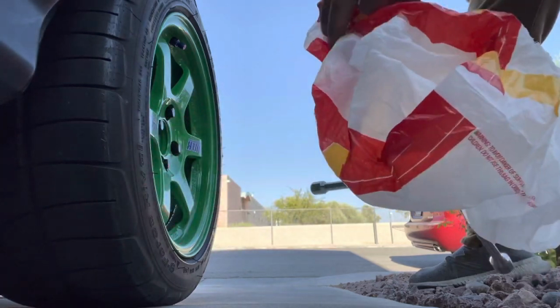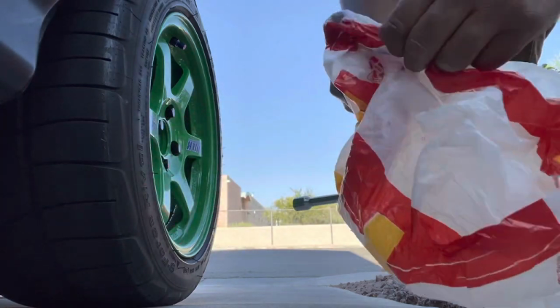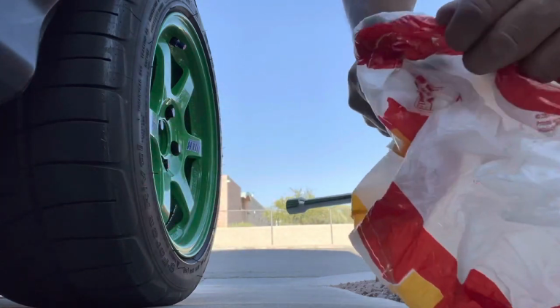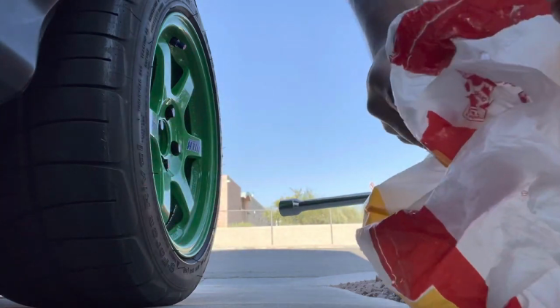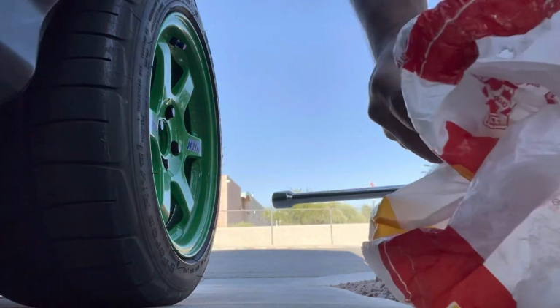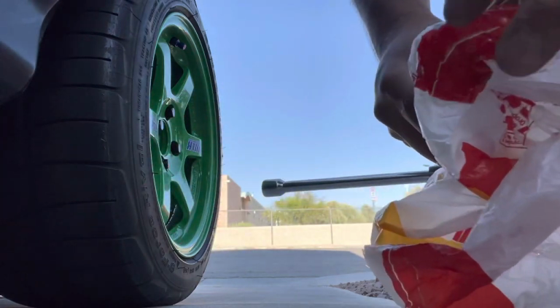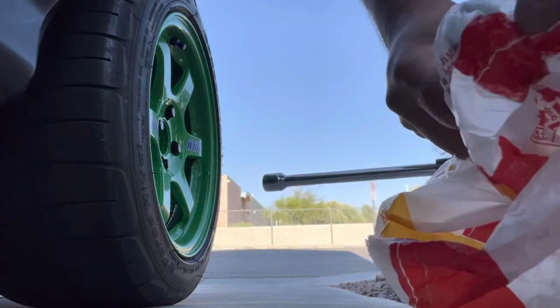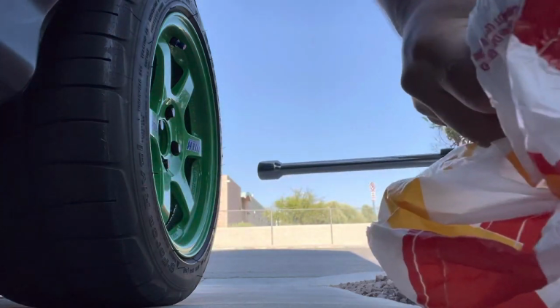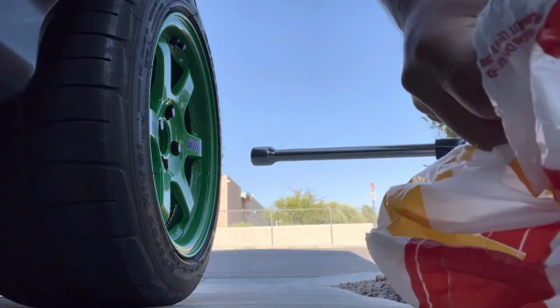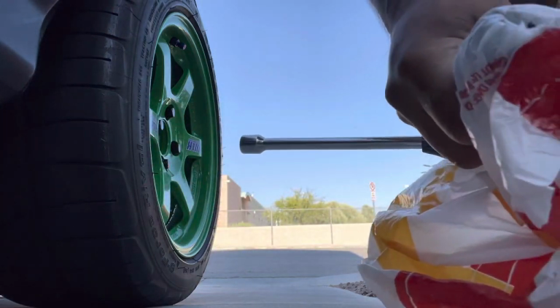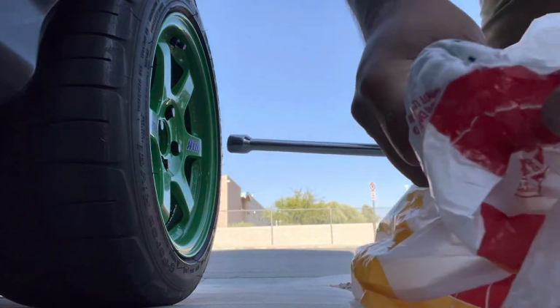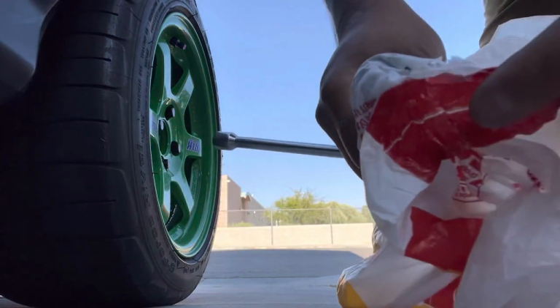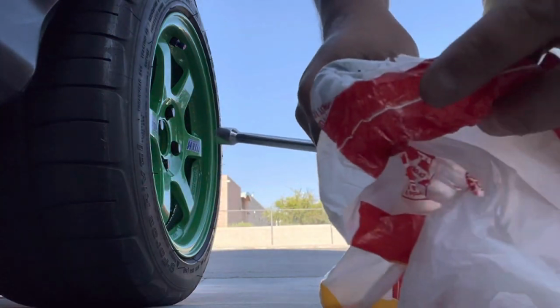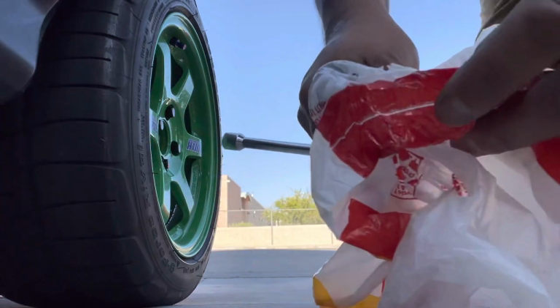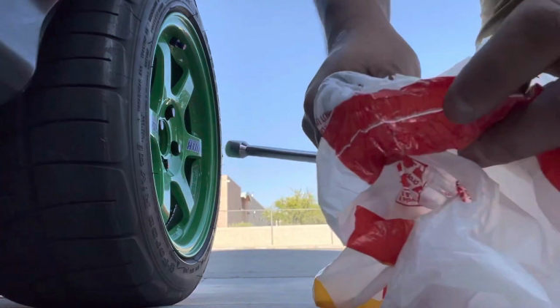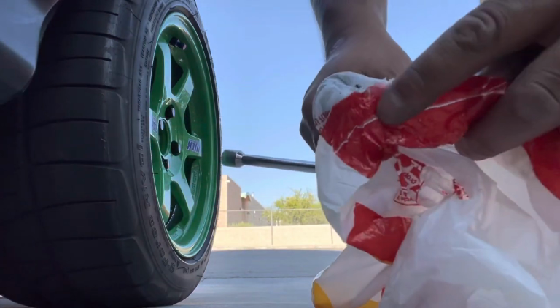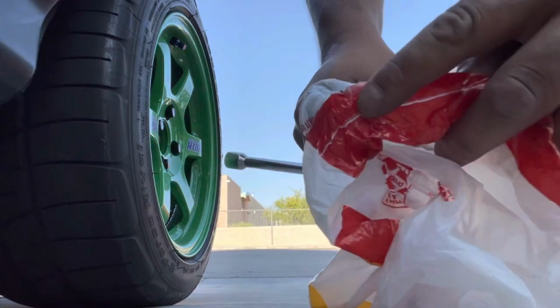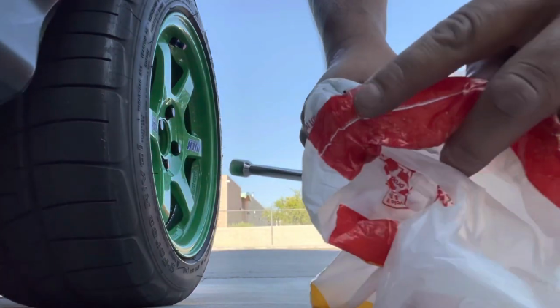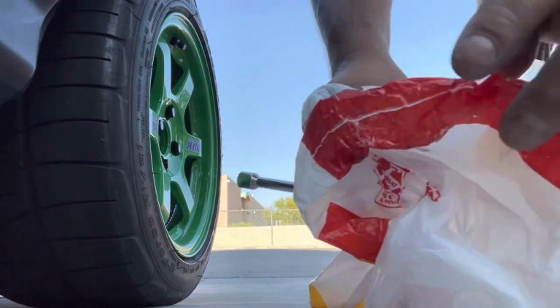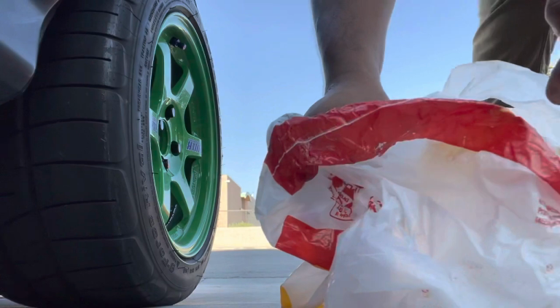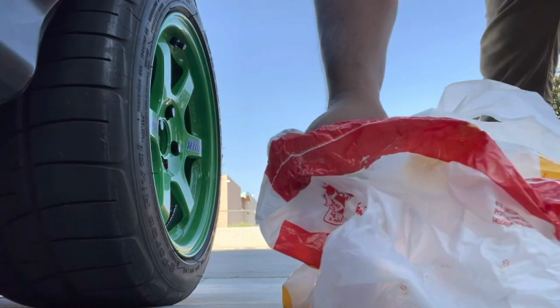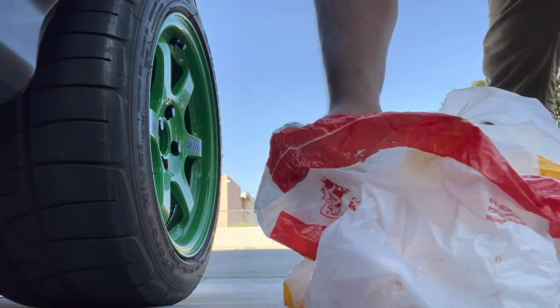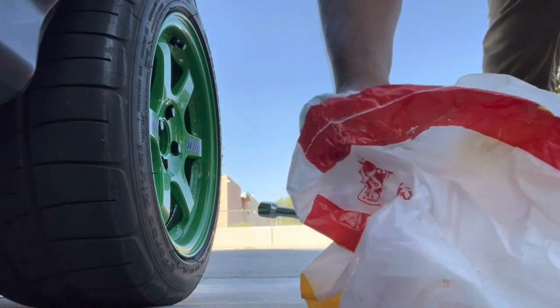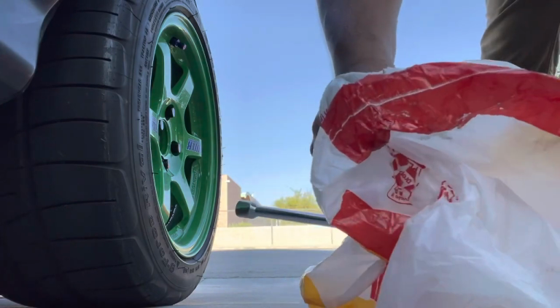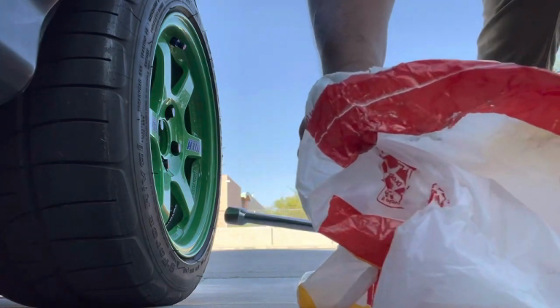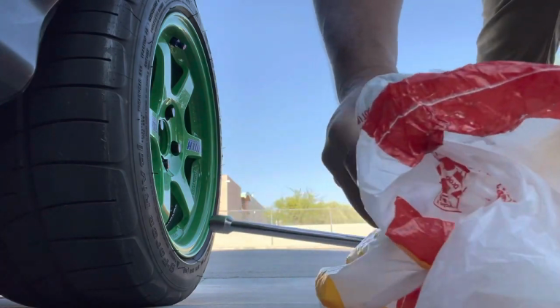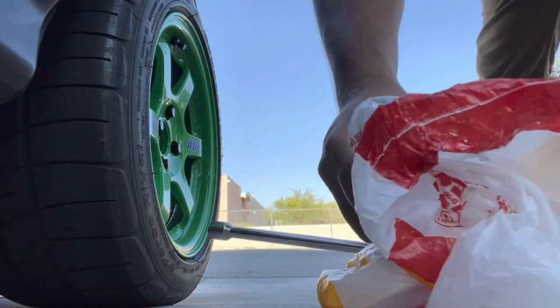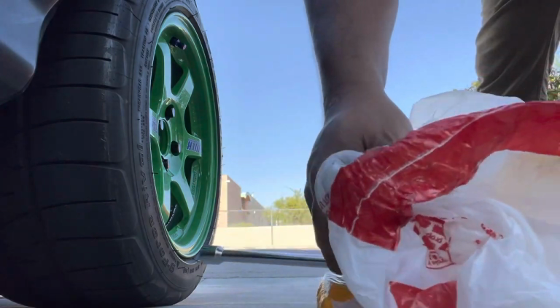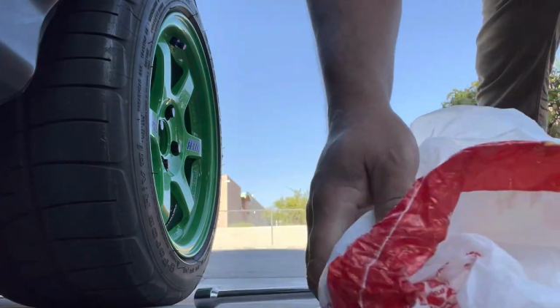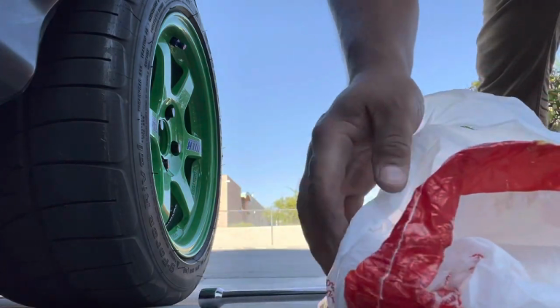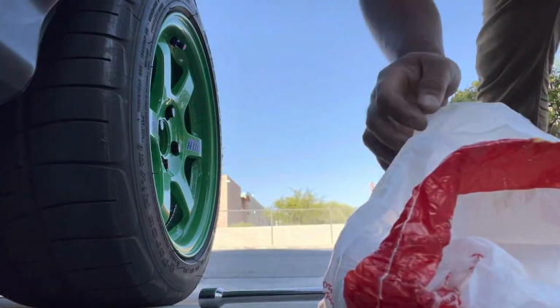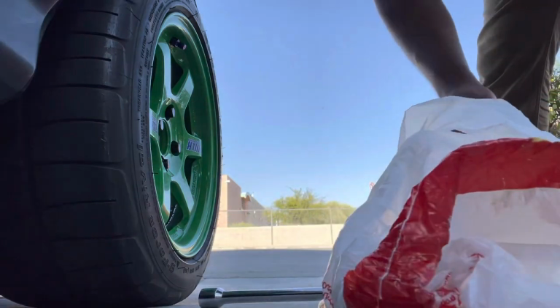As you can see the bag started ripping a little bit, so just gotta change positions every once in a while.